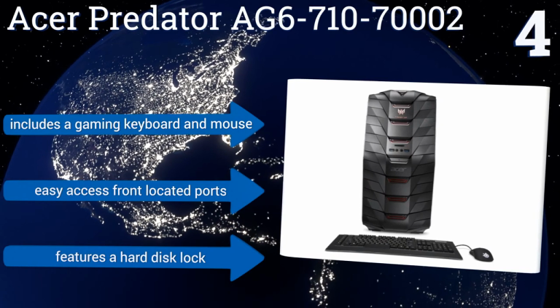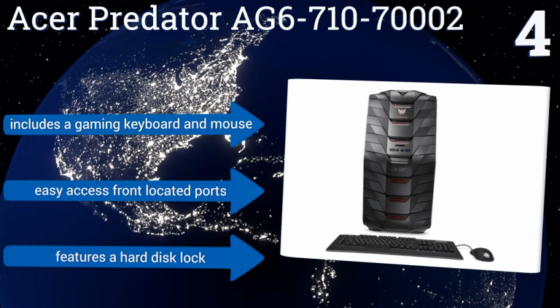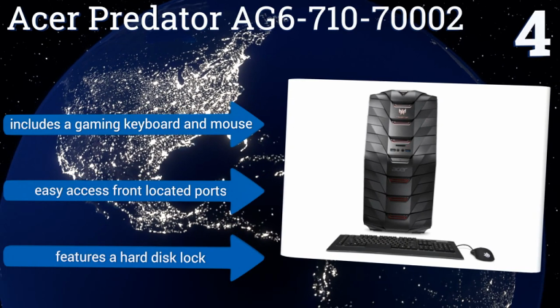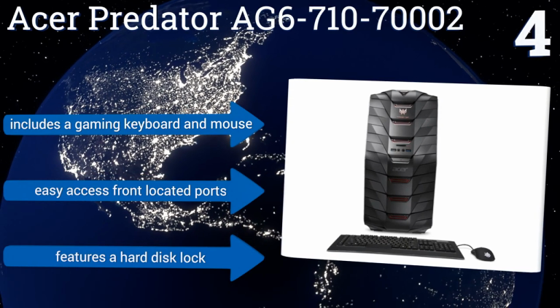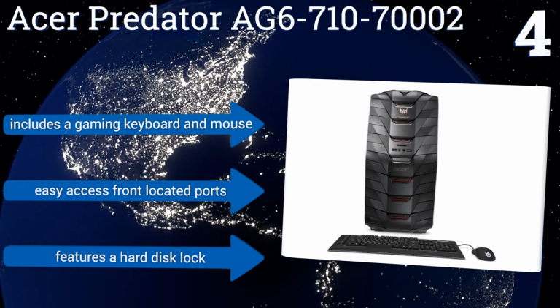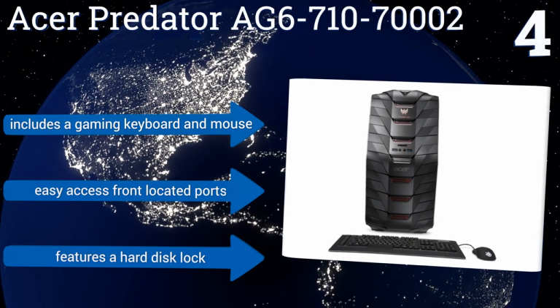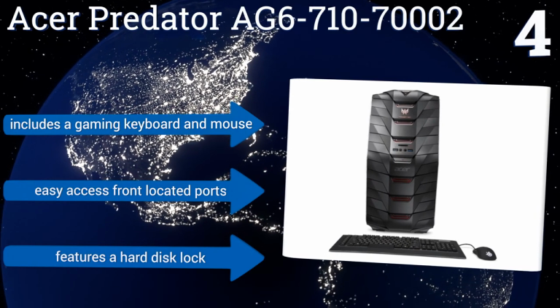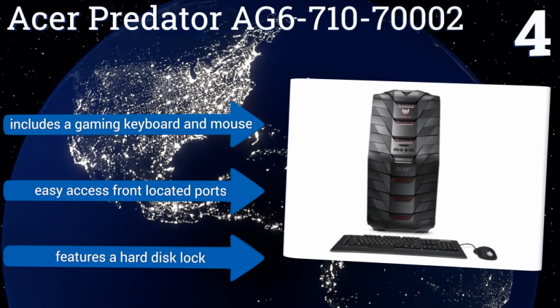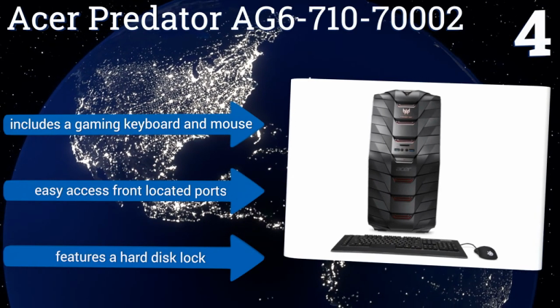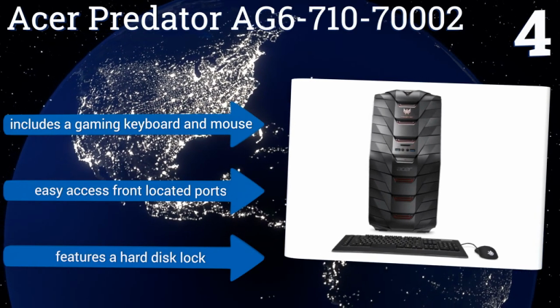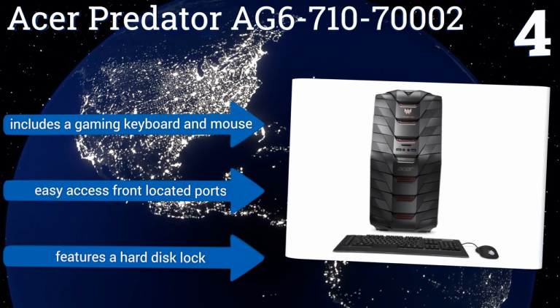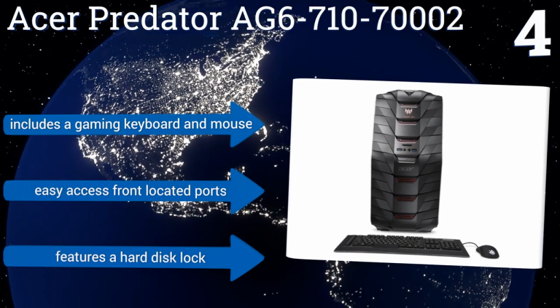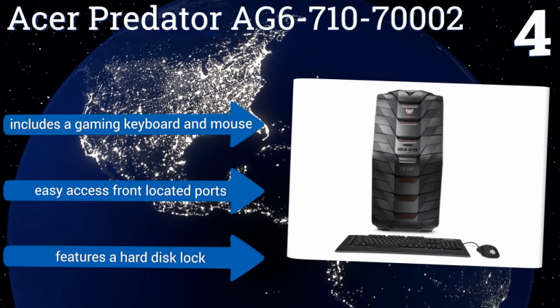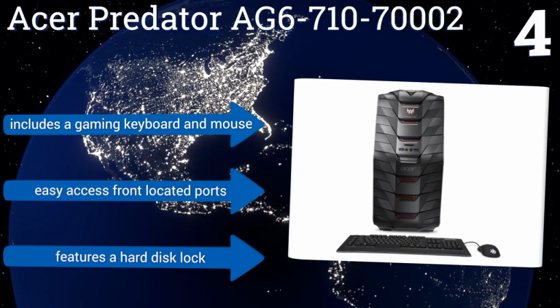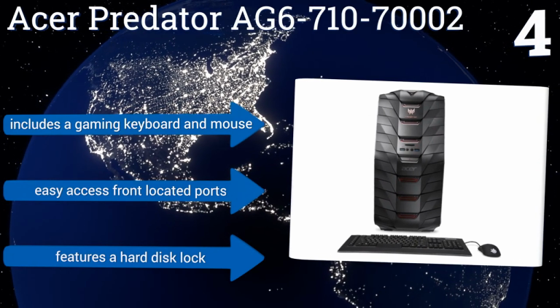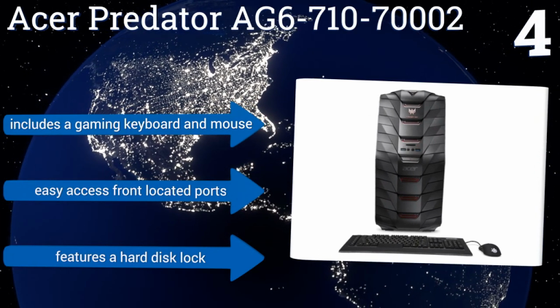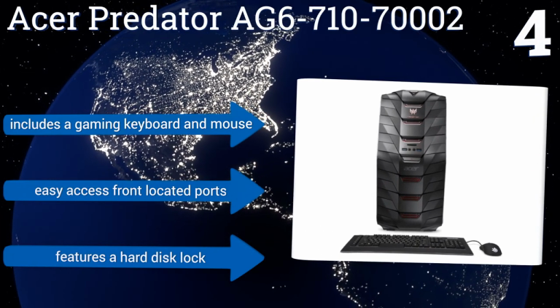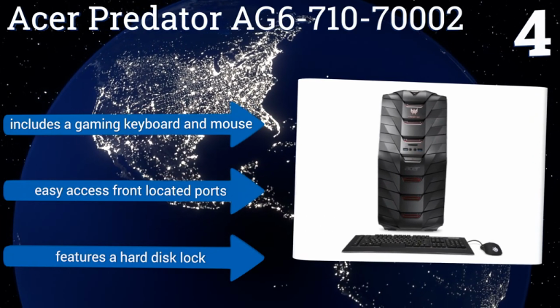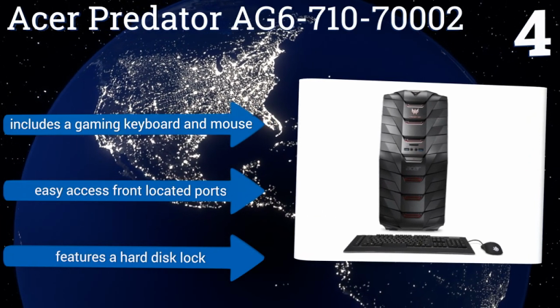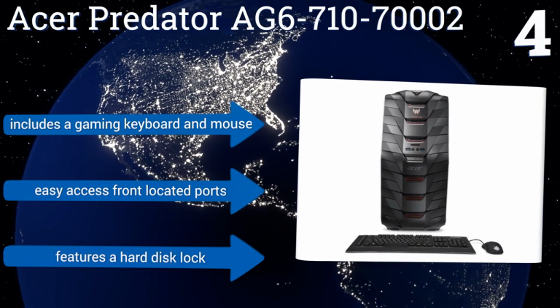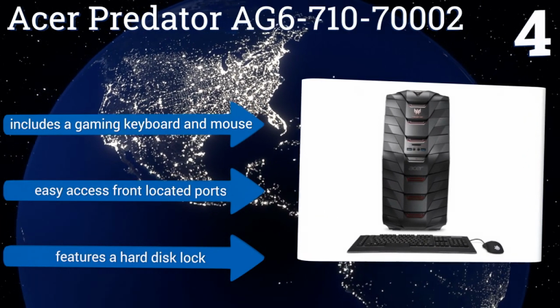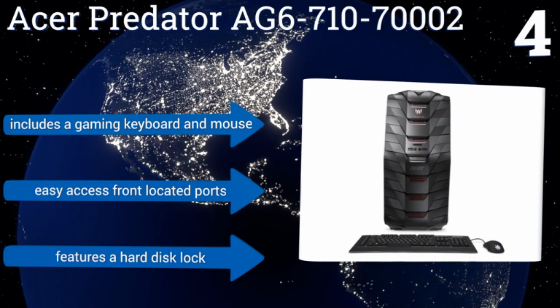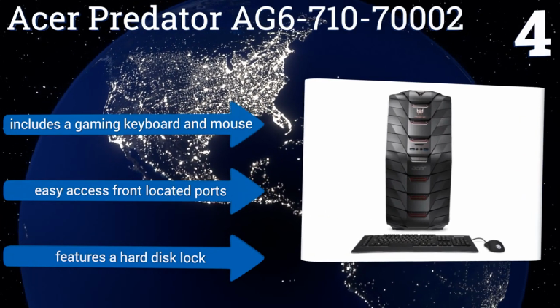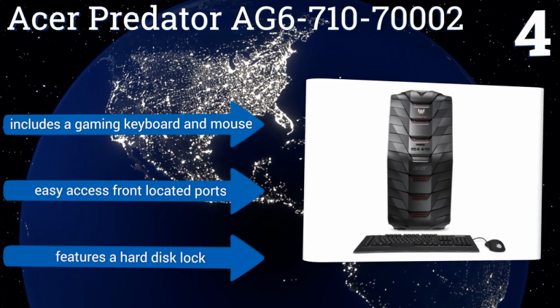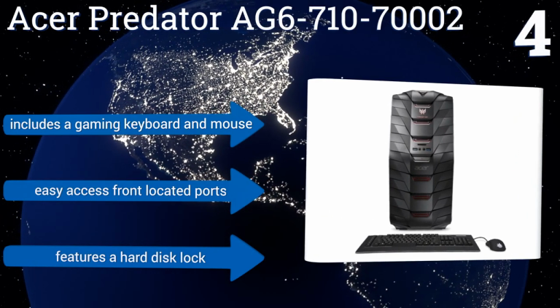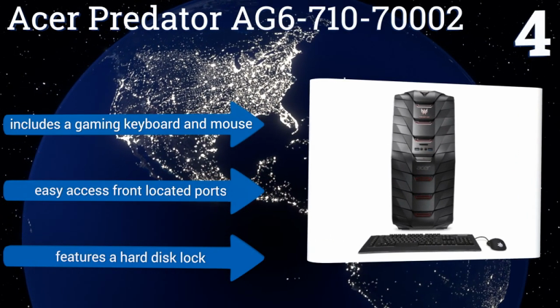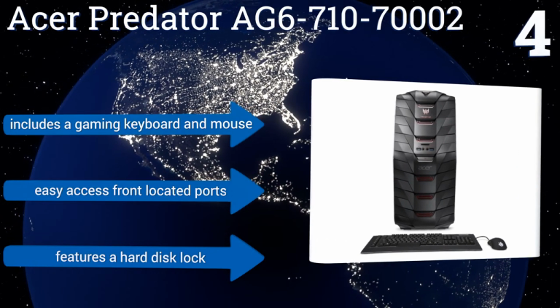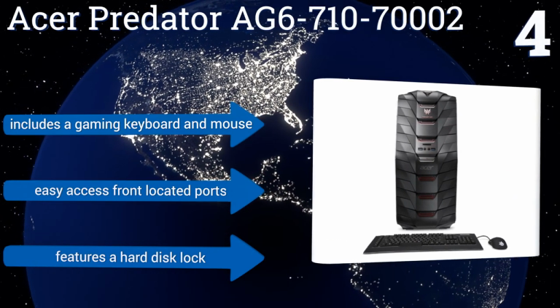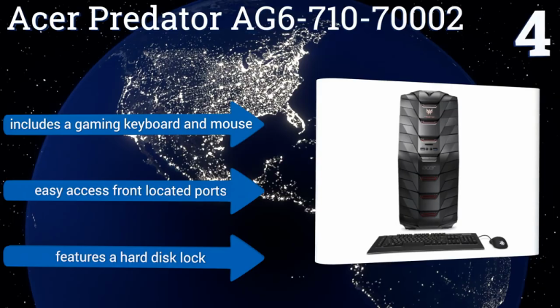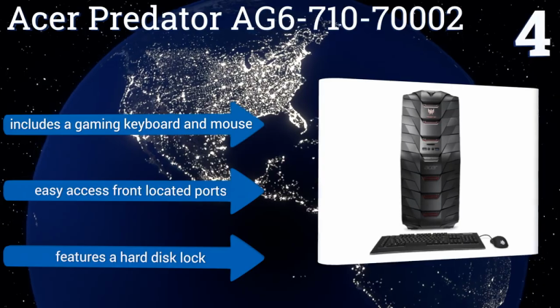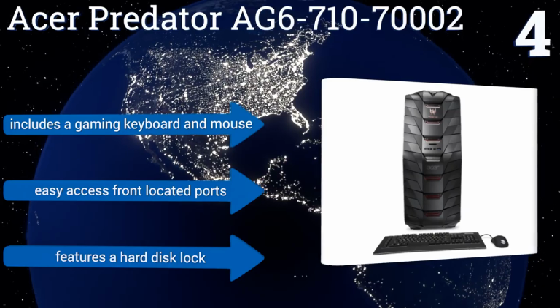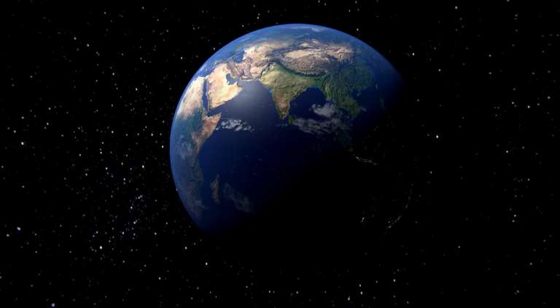It includes a gaming keyboard and mouse, easy-access front-located ports, and a hard disk lock.